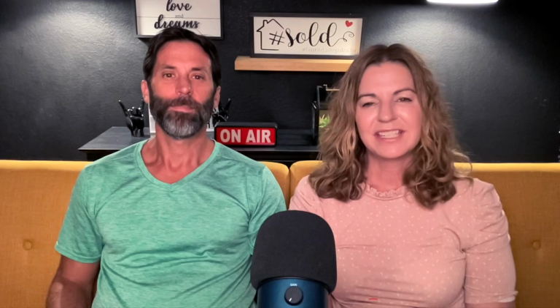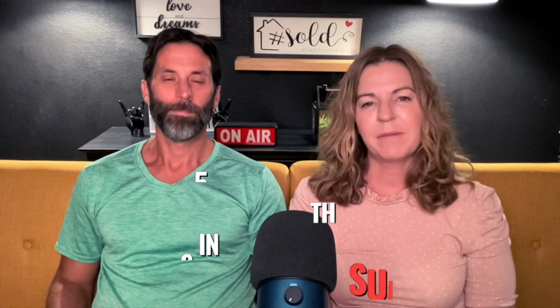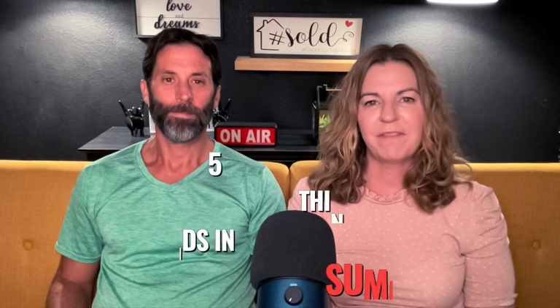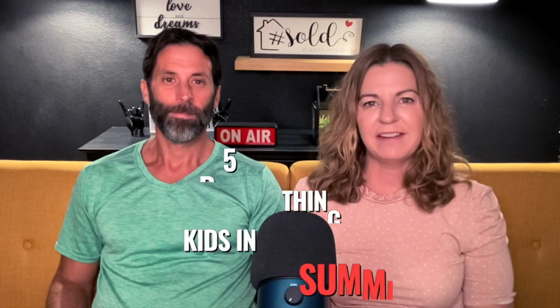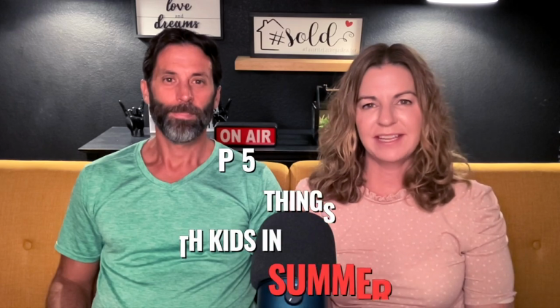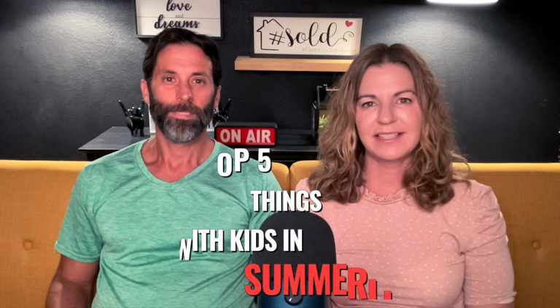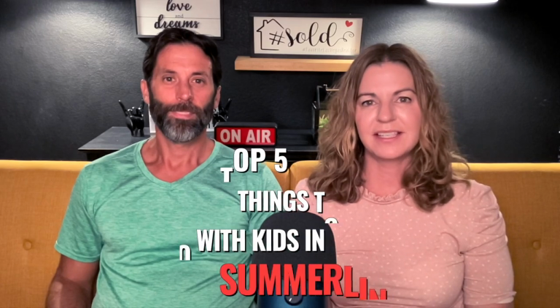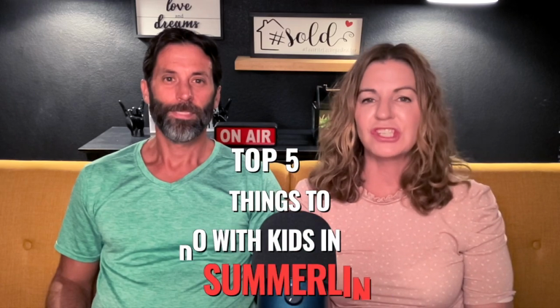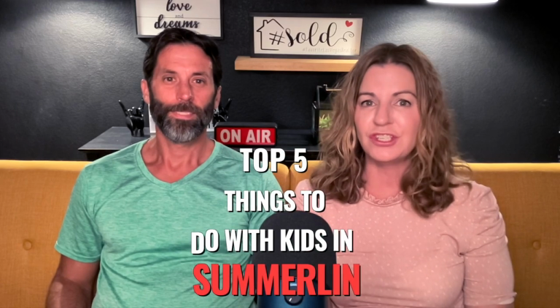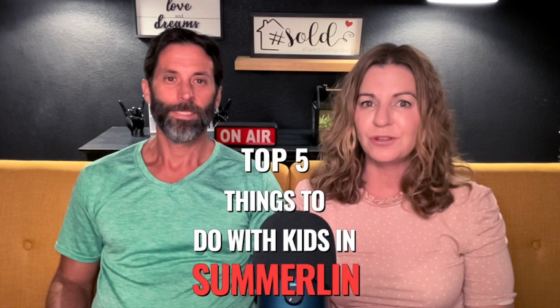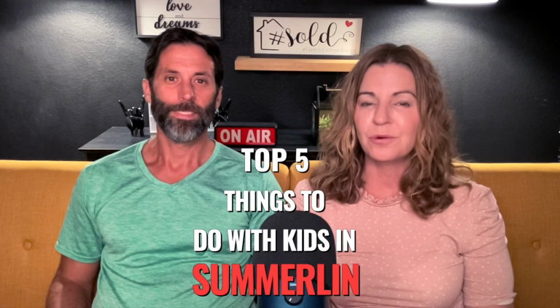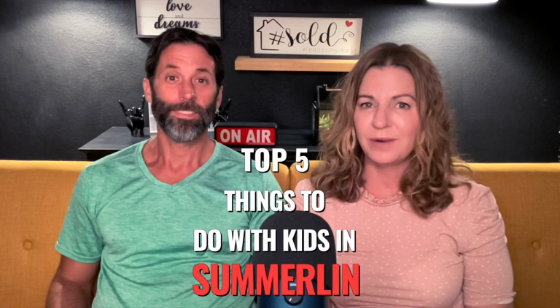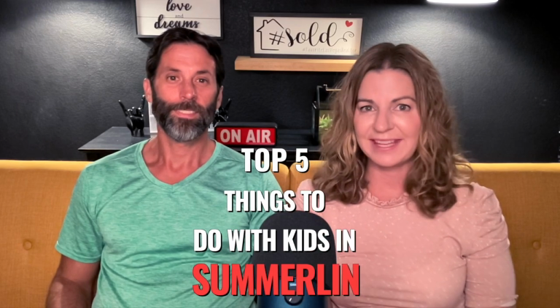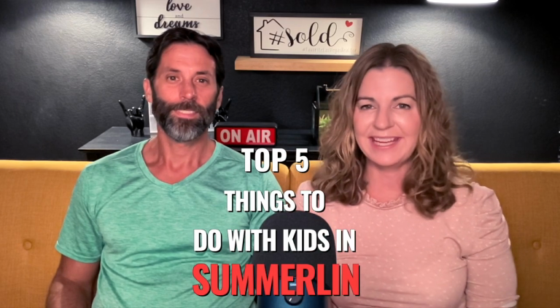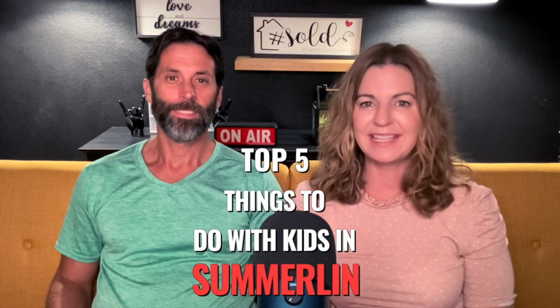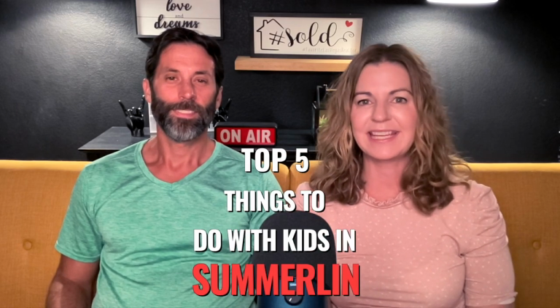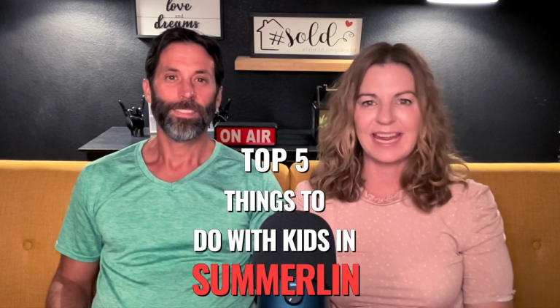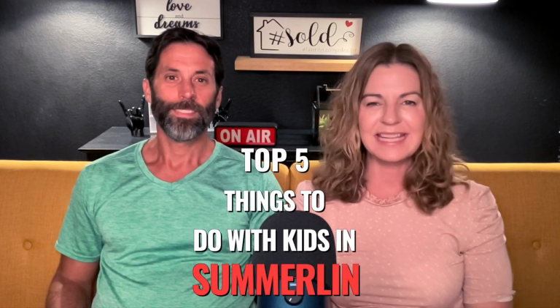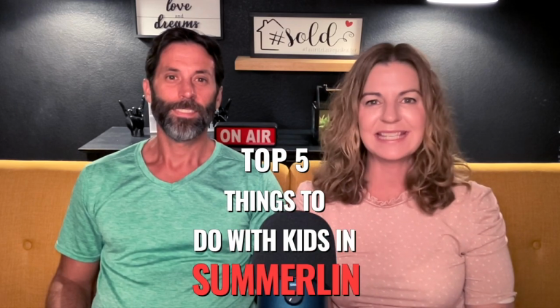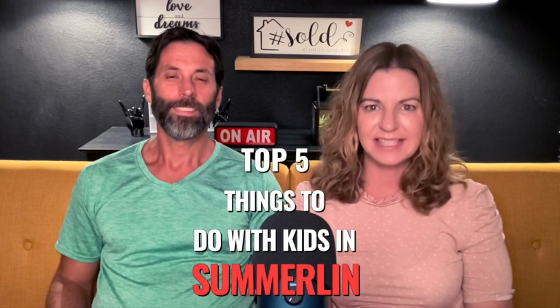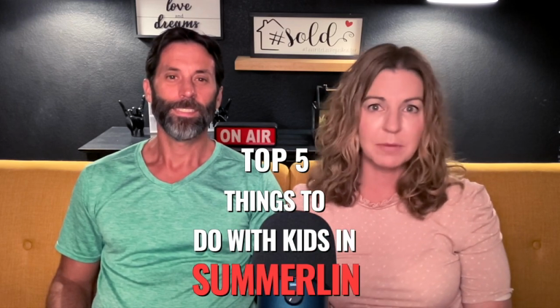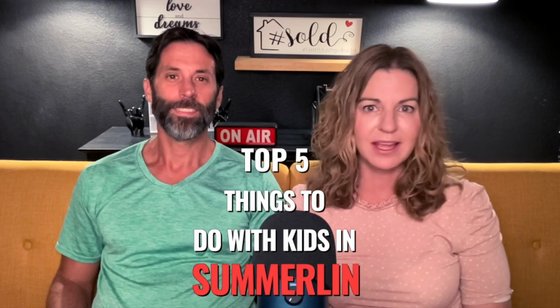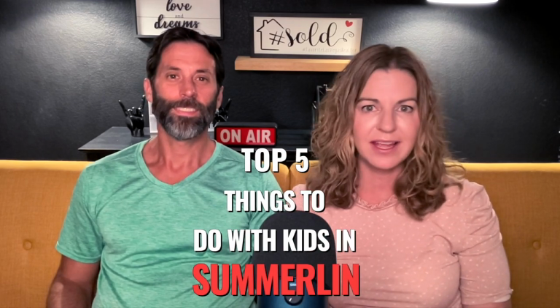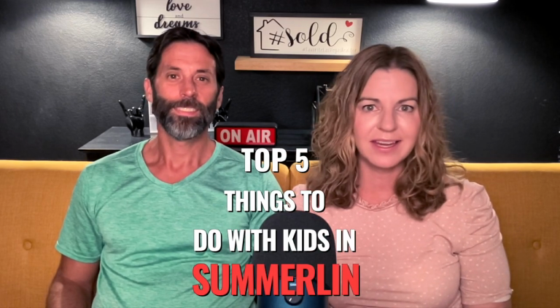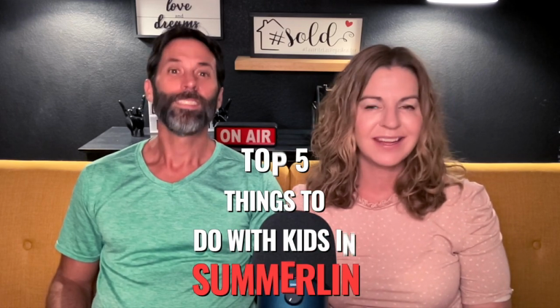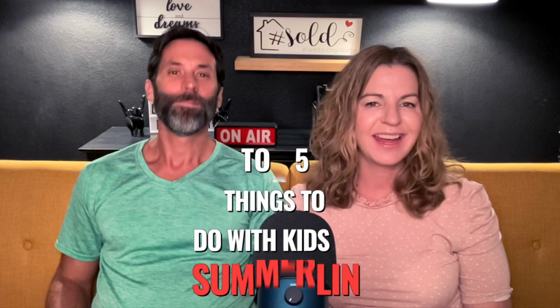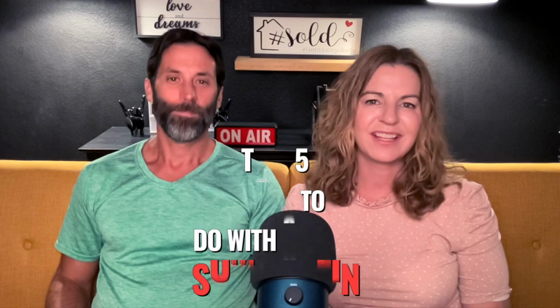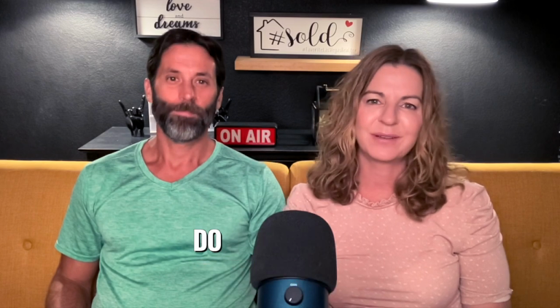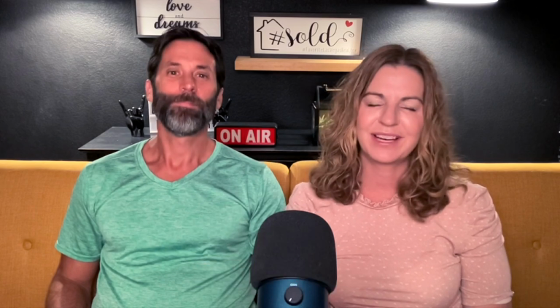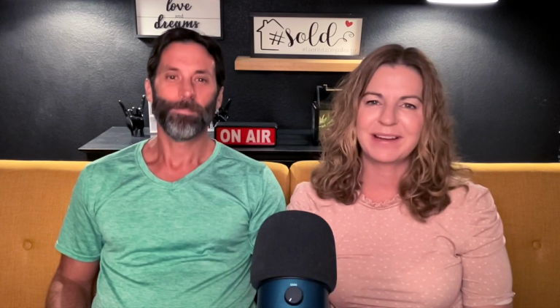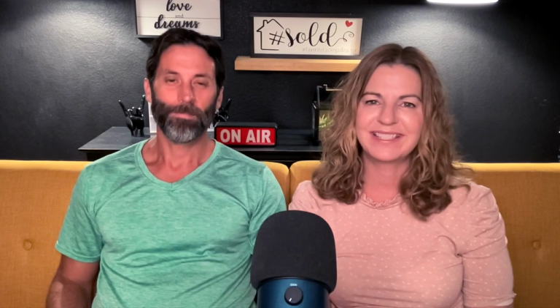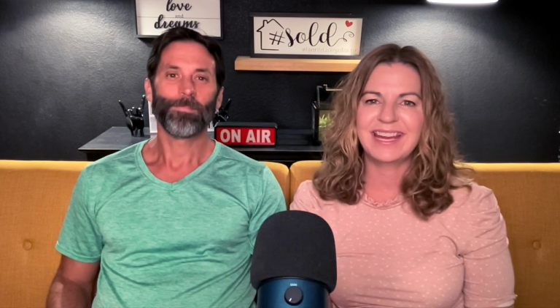Top five things to do with kids in Summerlin — and that's what I'm talking about today.